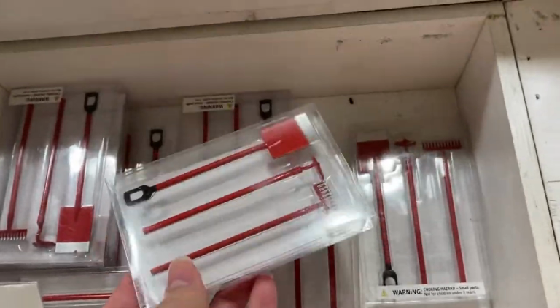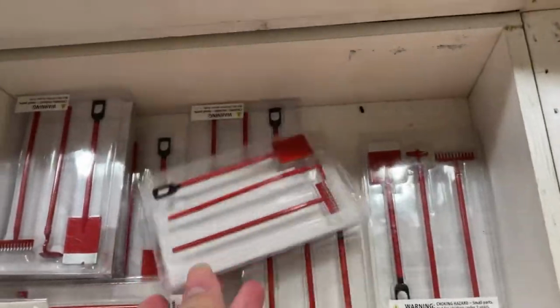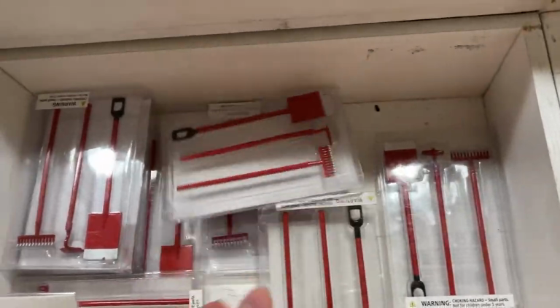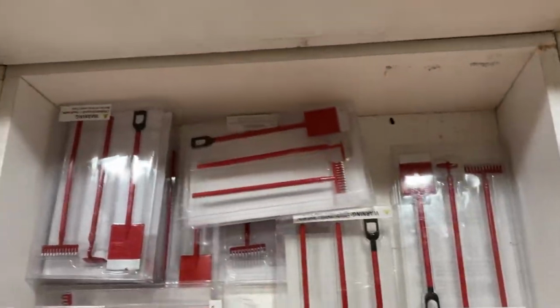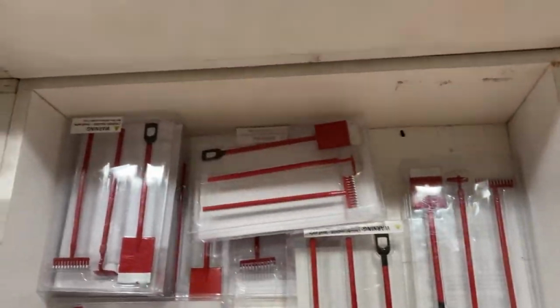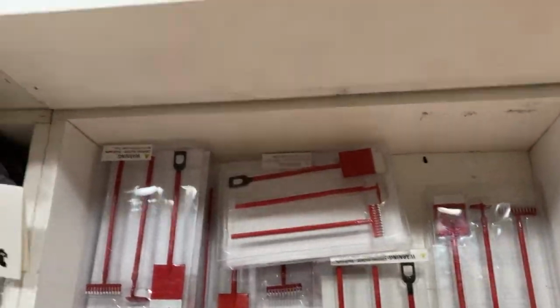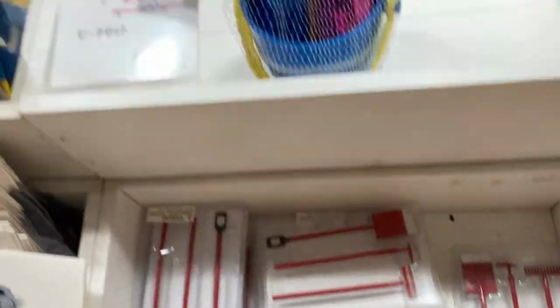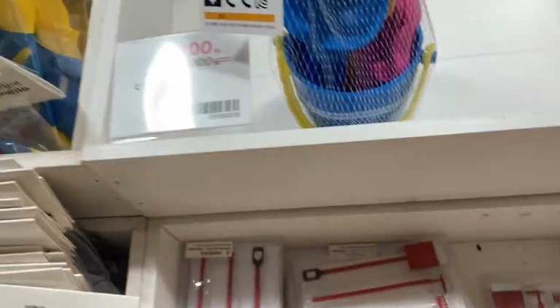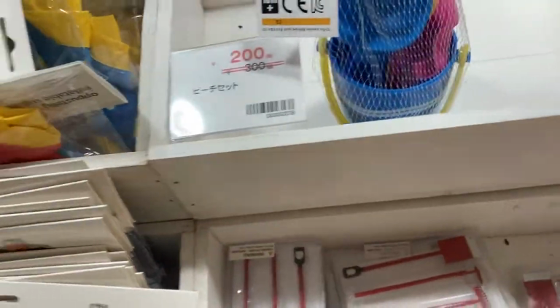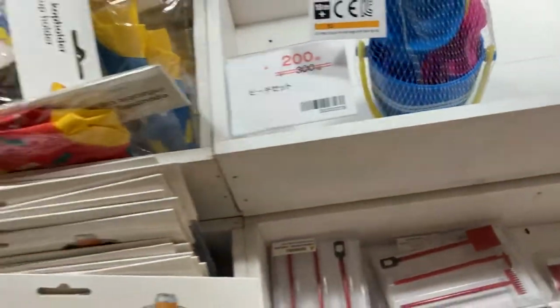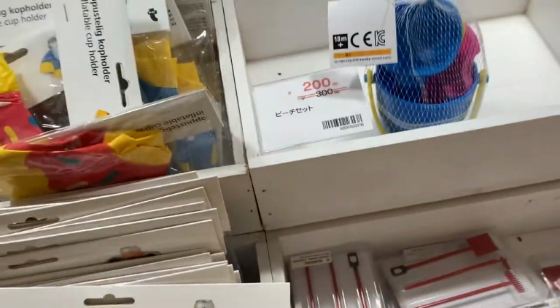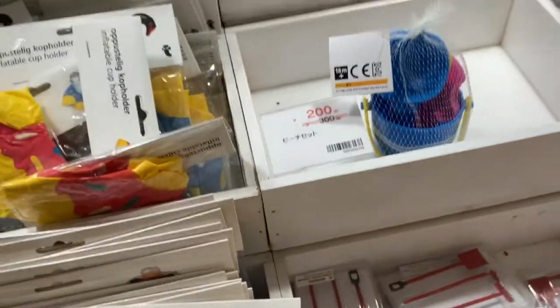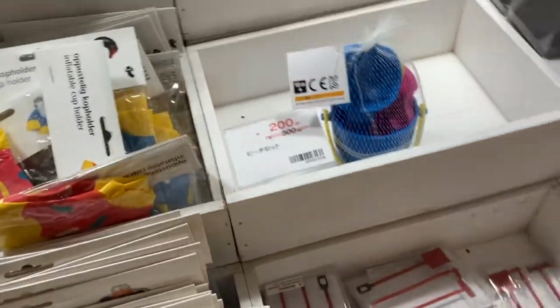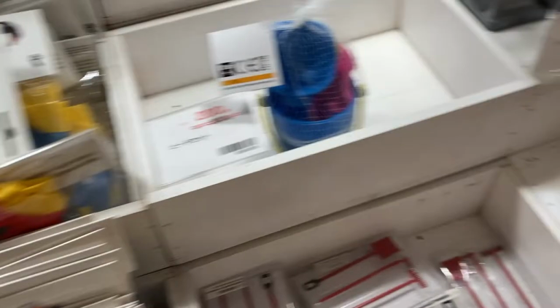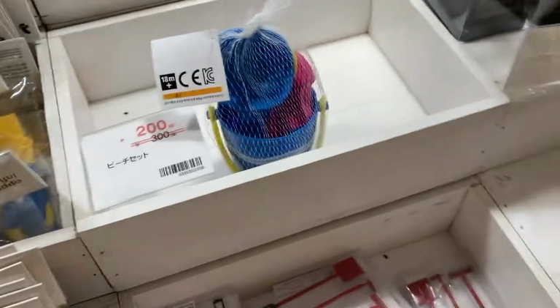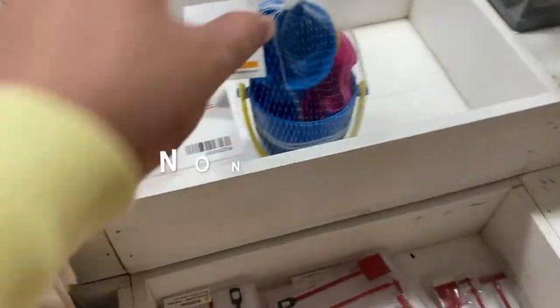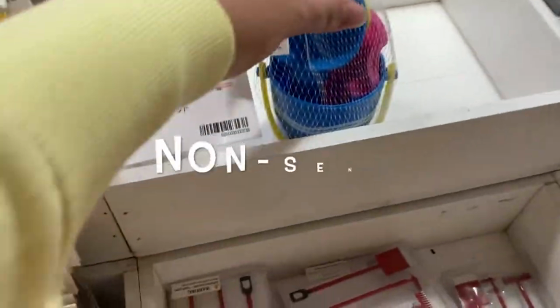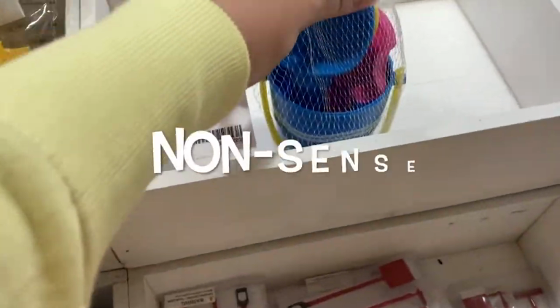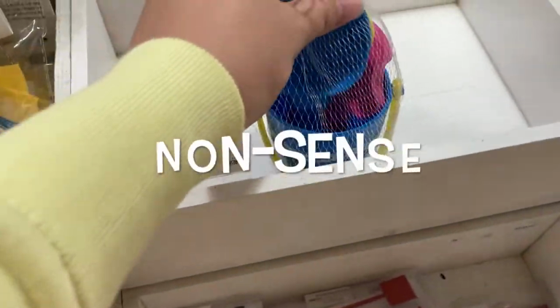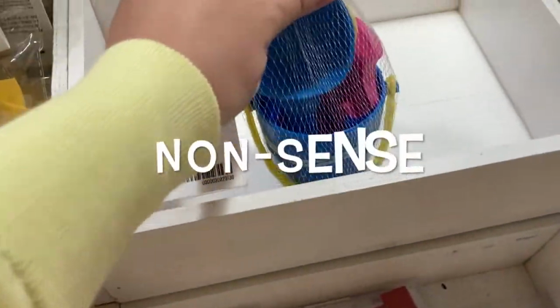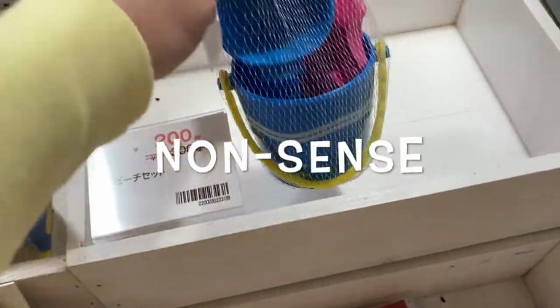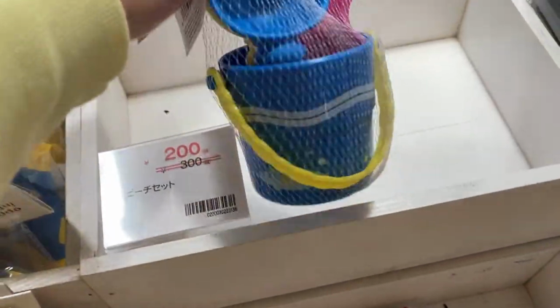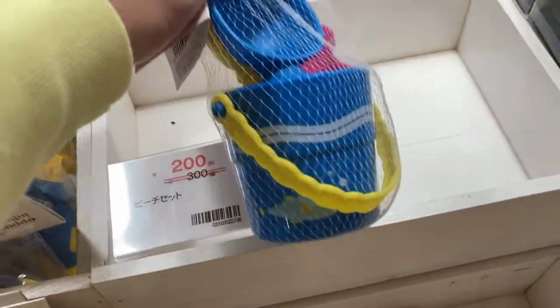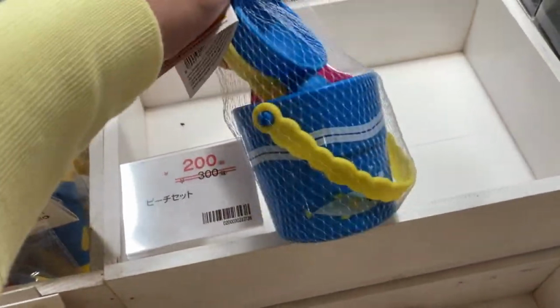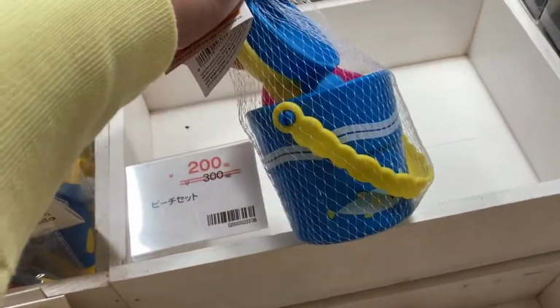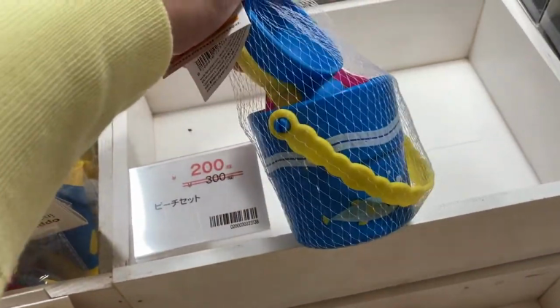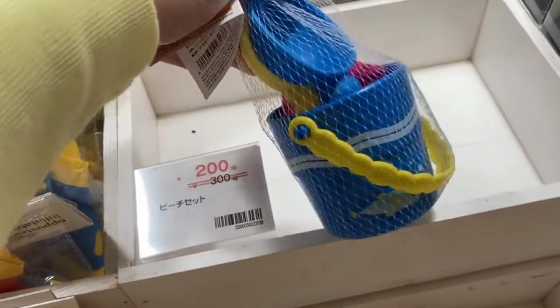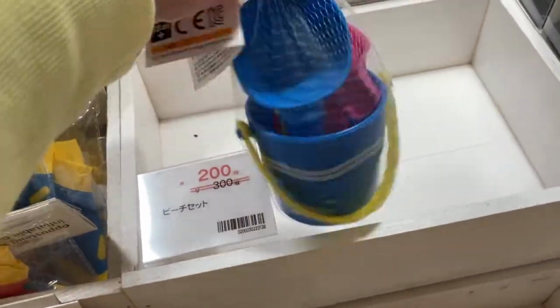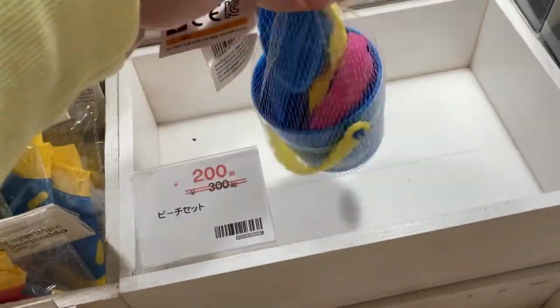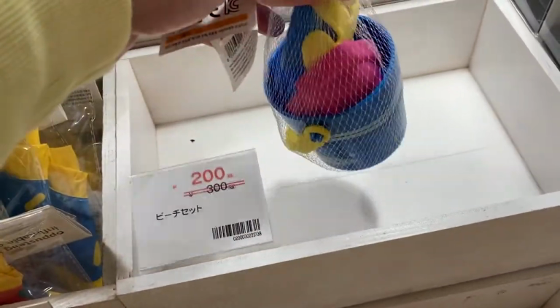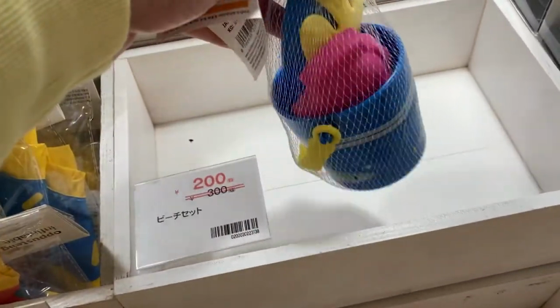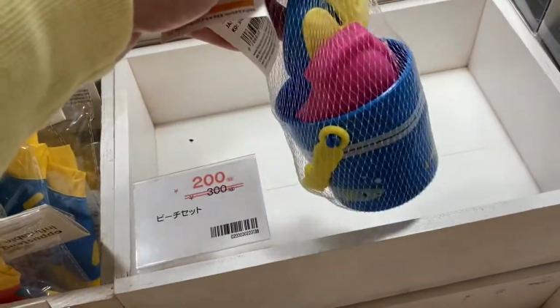This is a tiny gardening tool set — Flying Tiger serving that nonsense. And this is a cute little beach set.